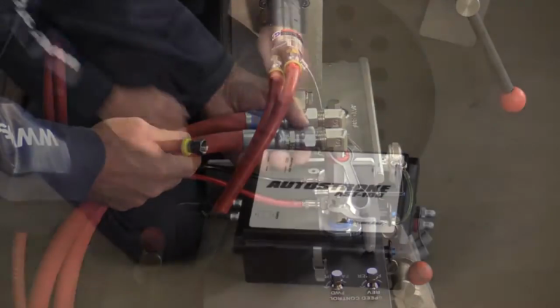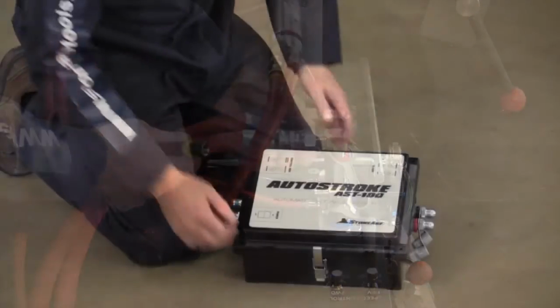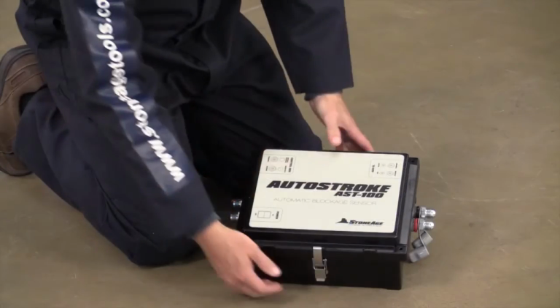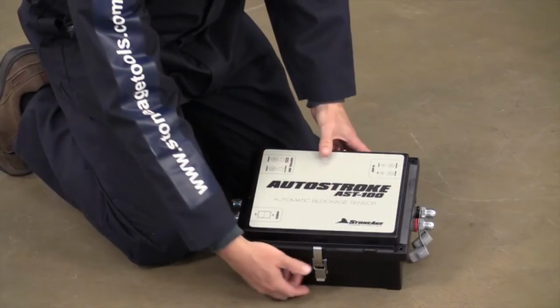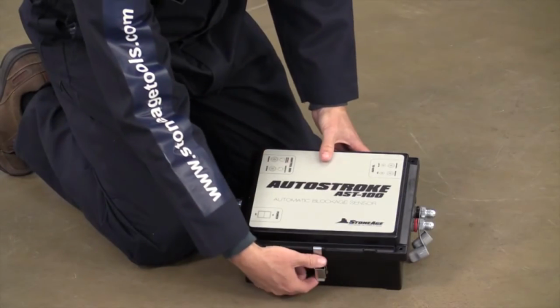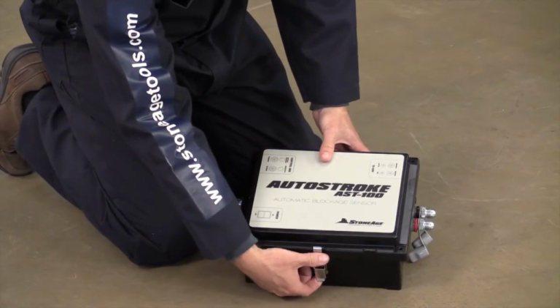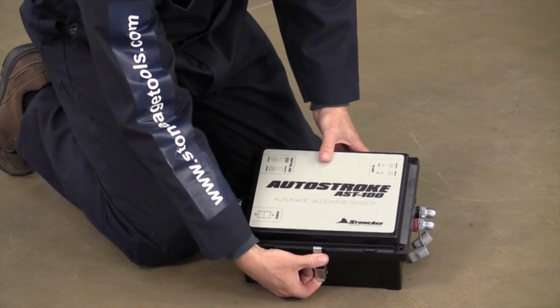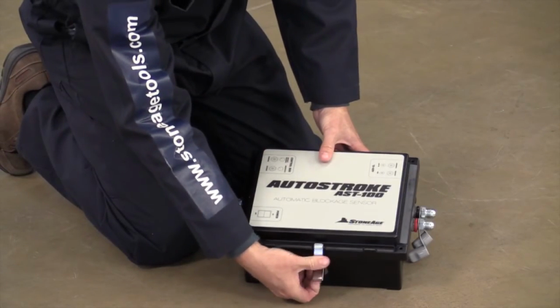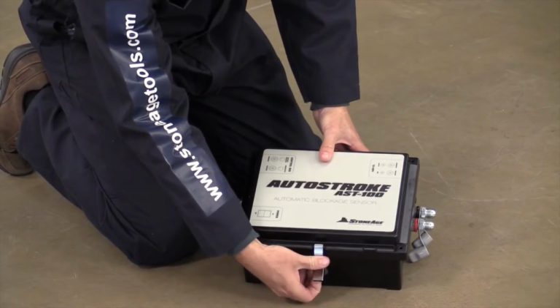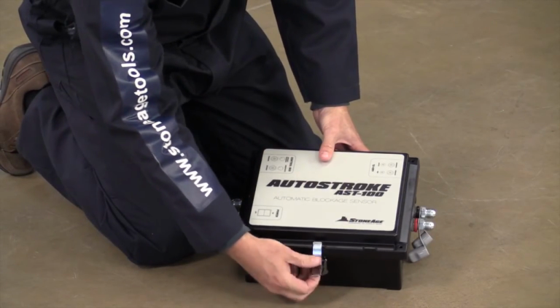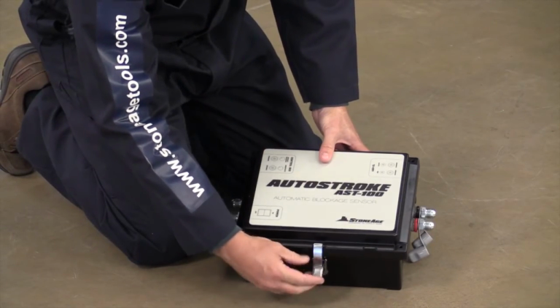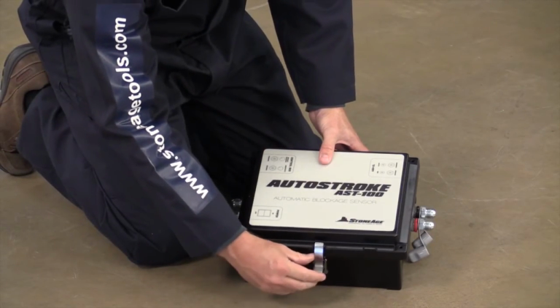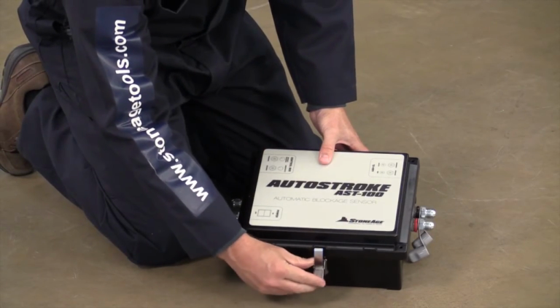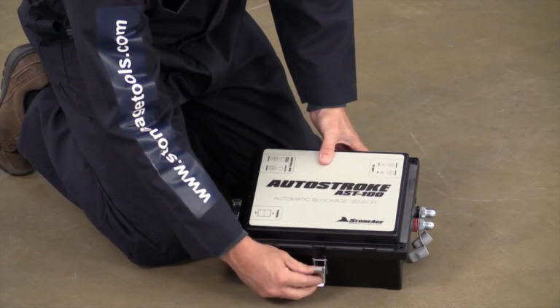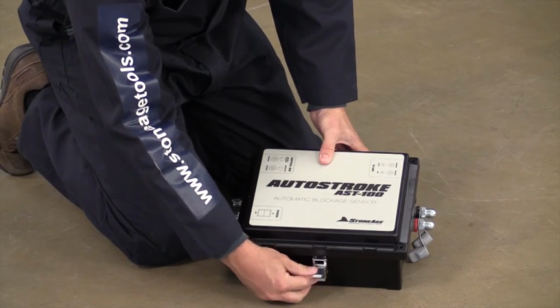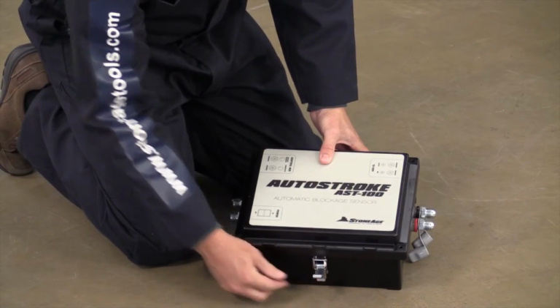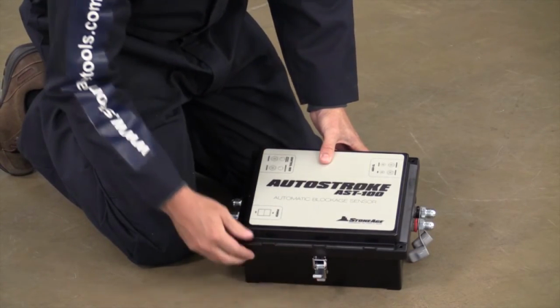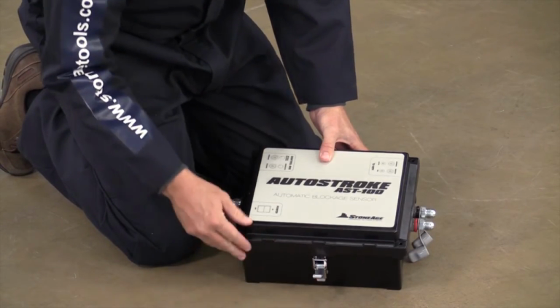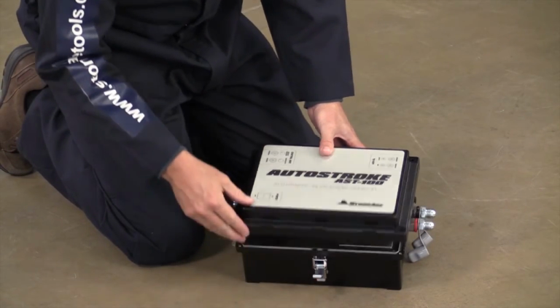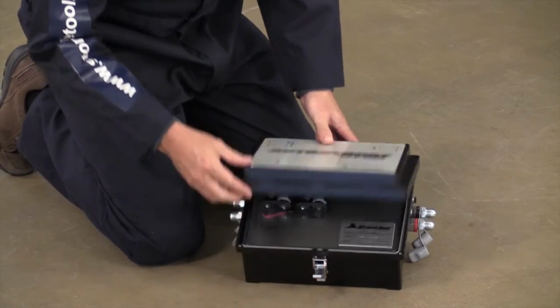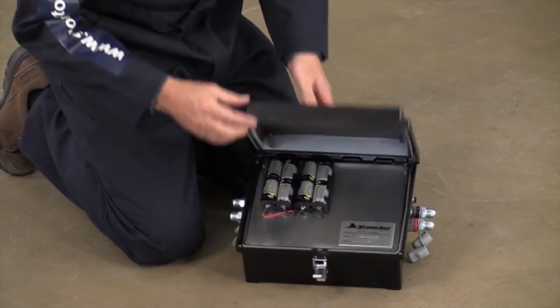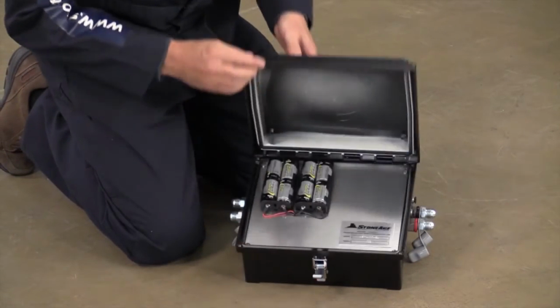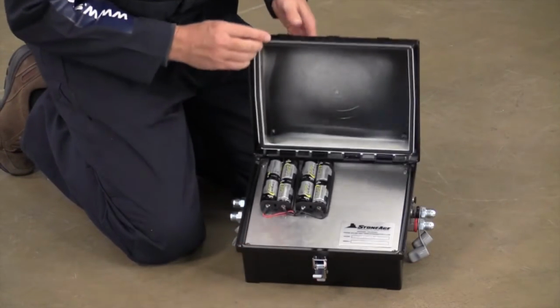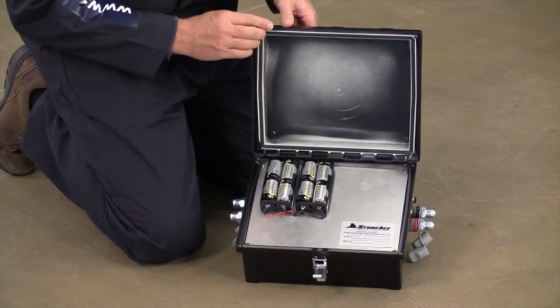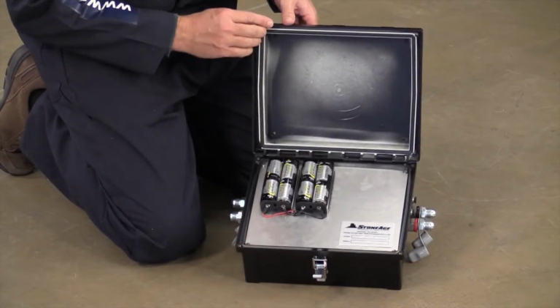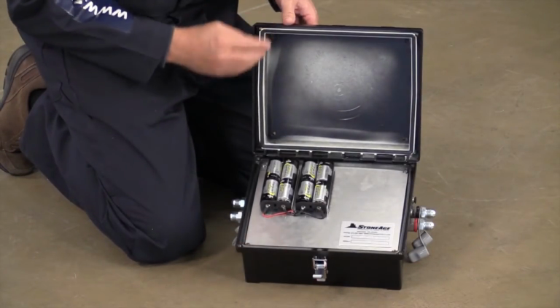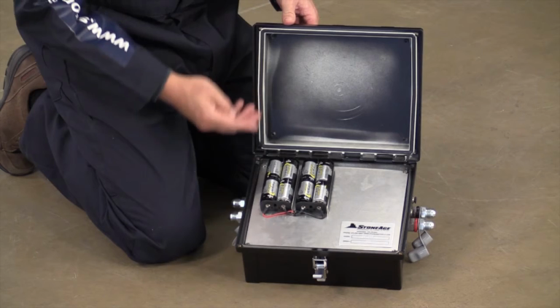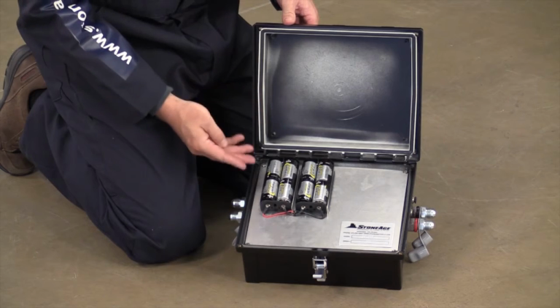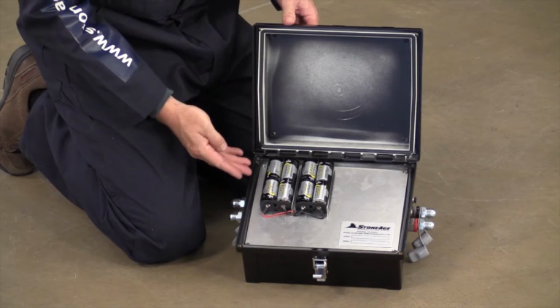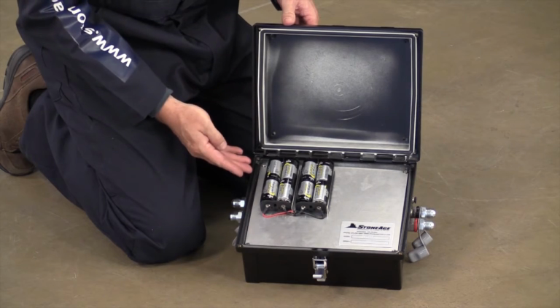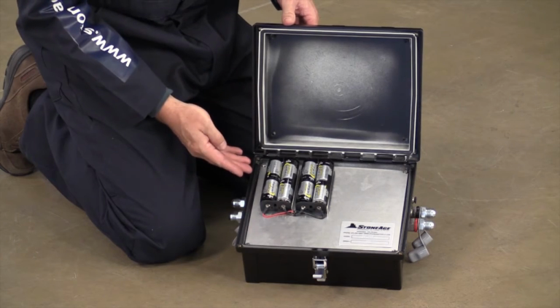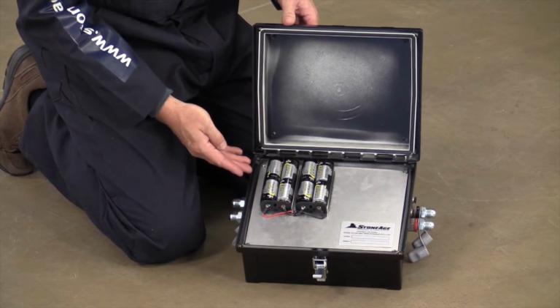The AutoStroke operates on eight C-cell batteries. Lift the top cover to replace the batteries when necessary.